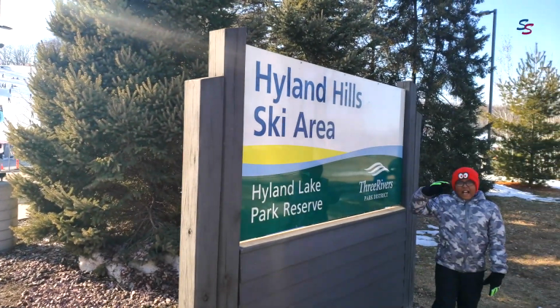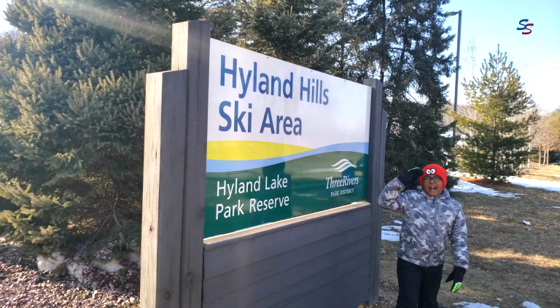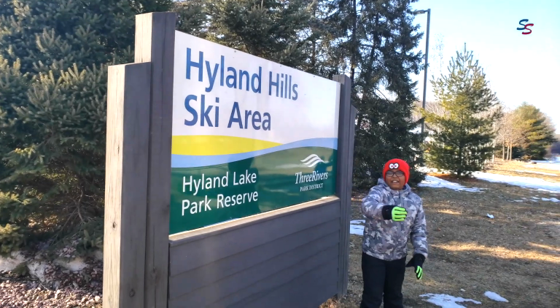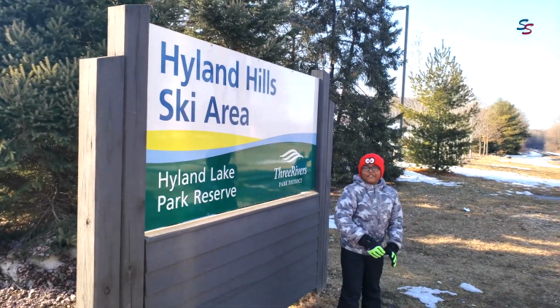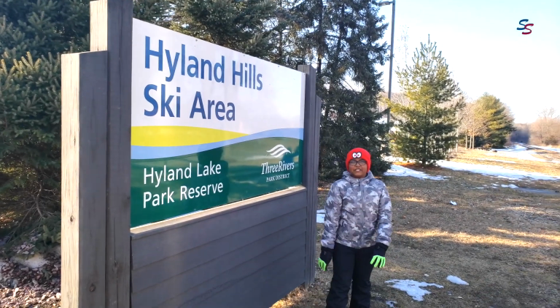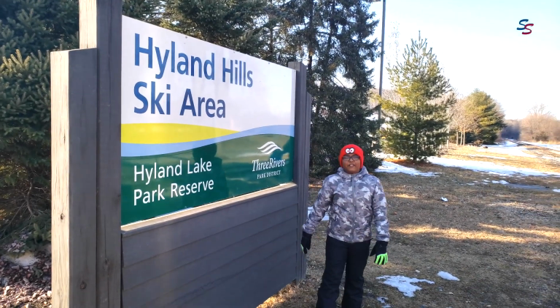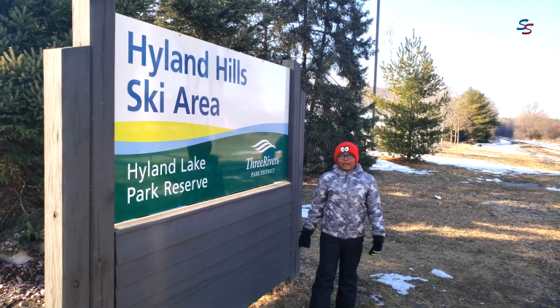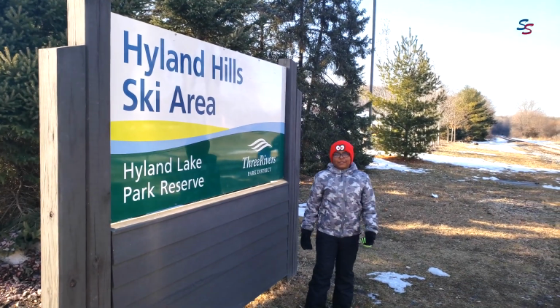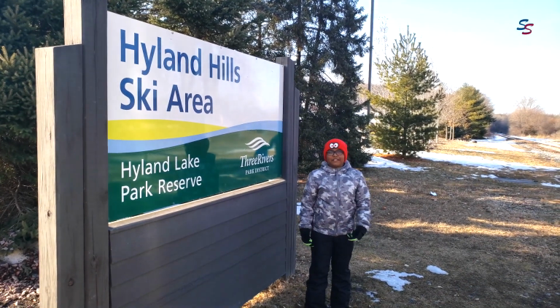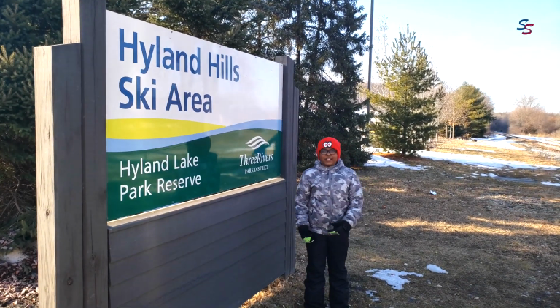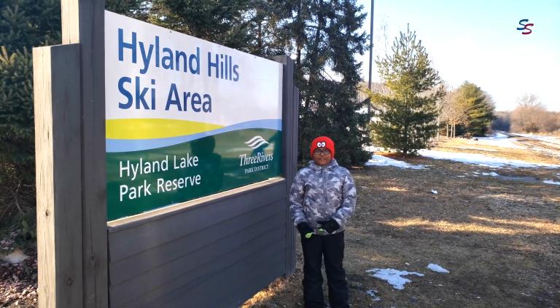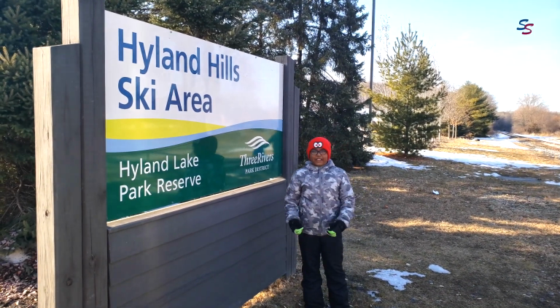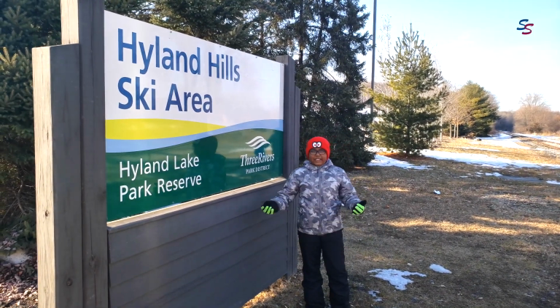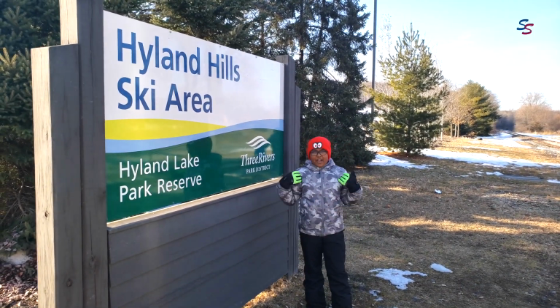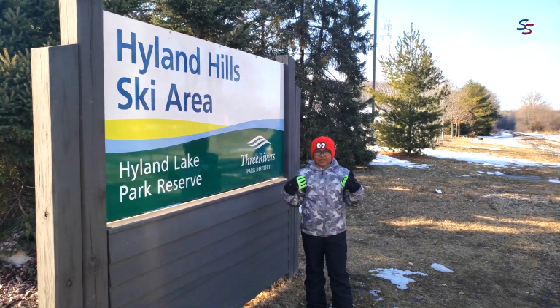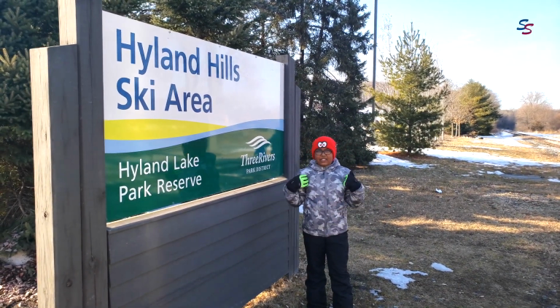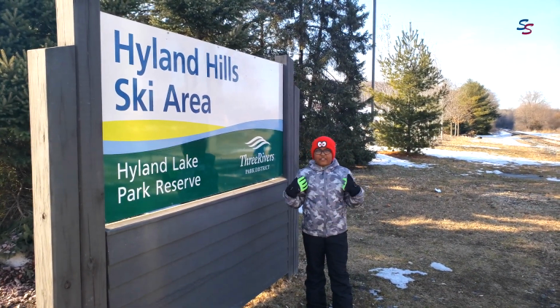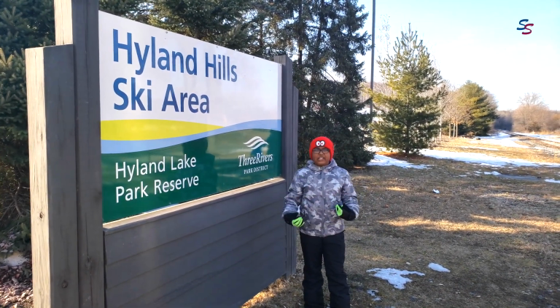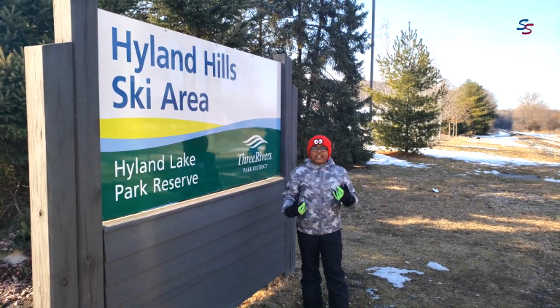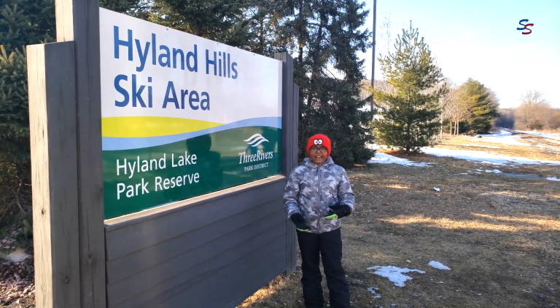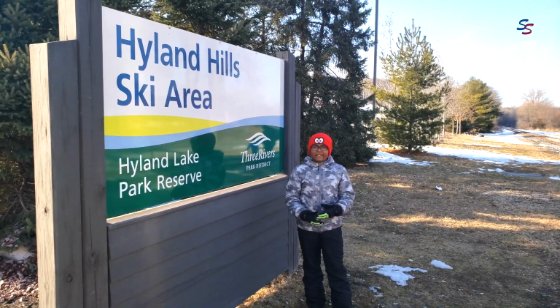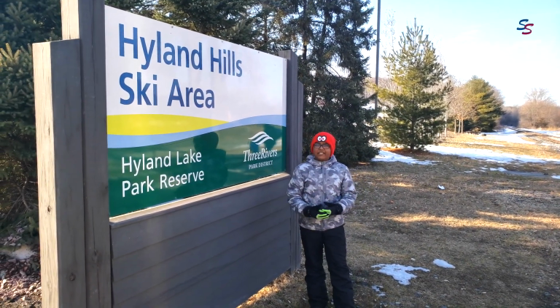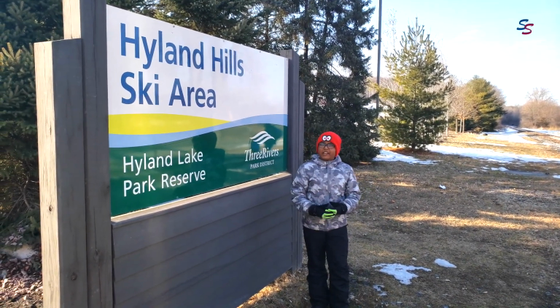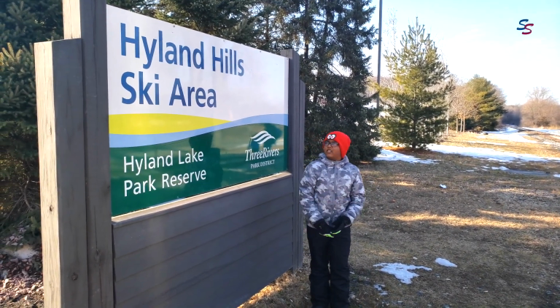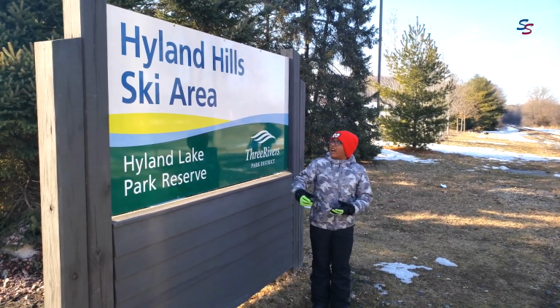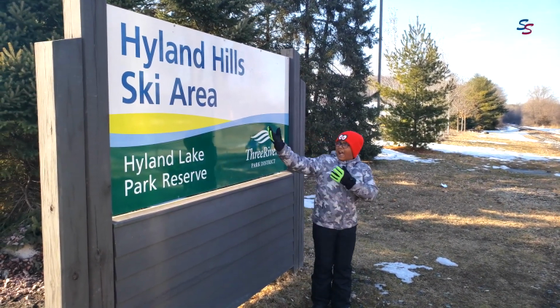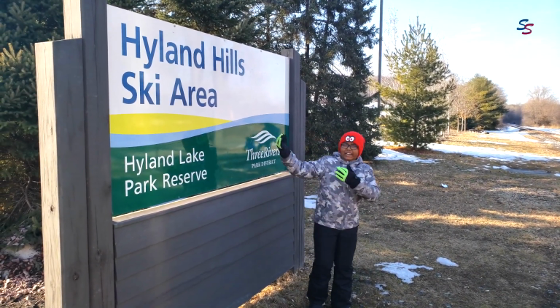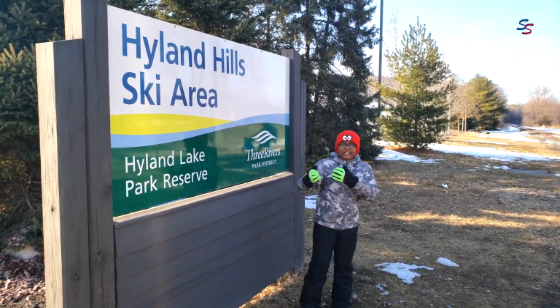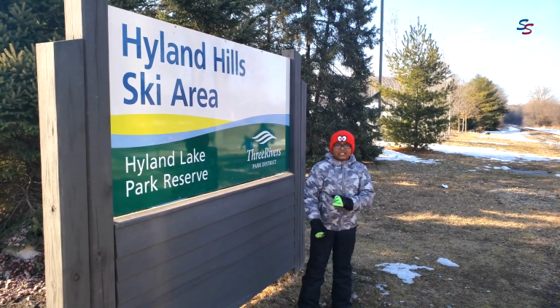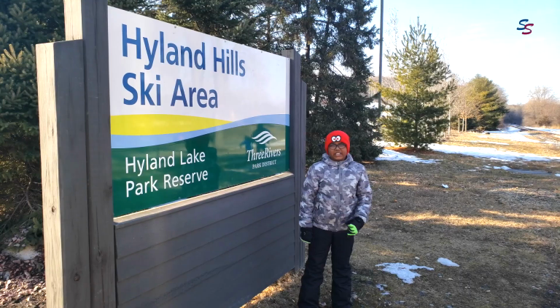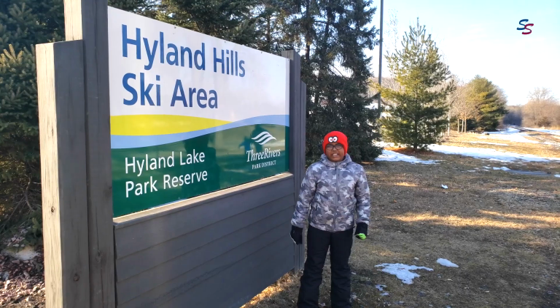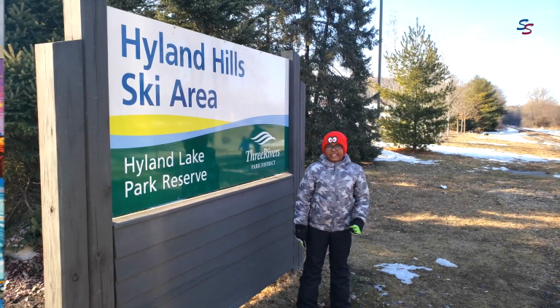Hi friends, welcome to Sarvej Safari. I am Sarvej, and I am going to go into Highland Hills Skiing Area.